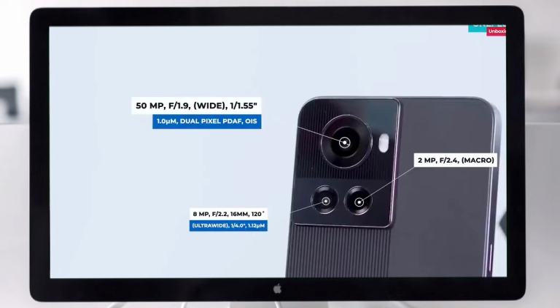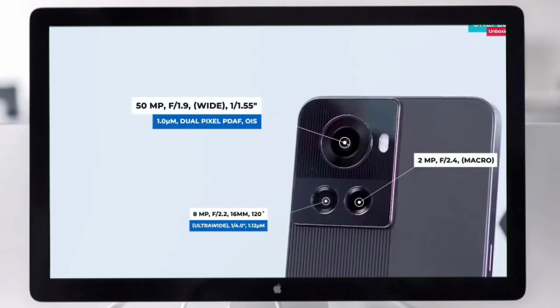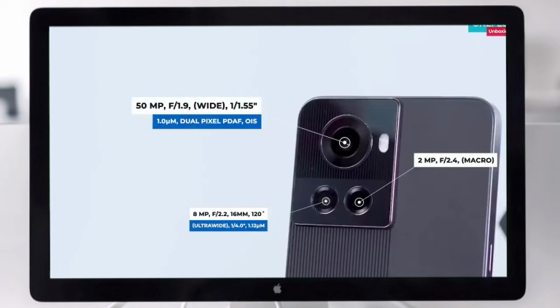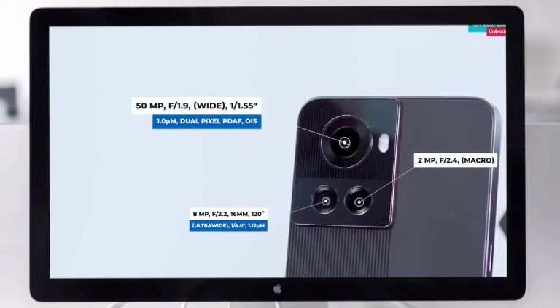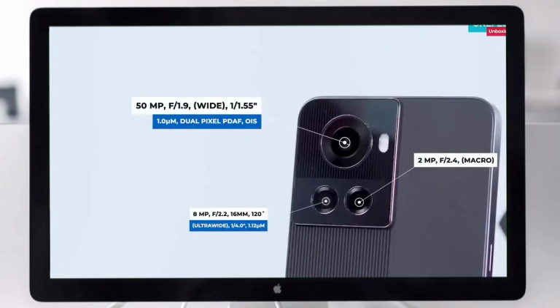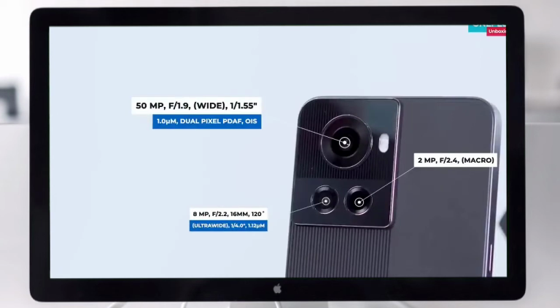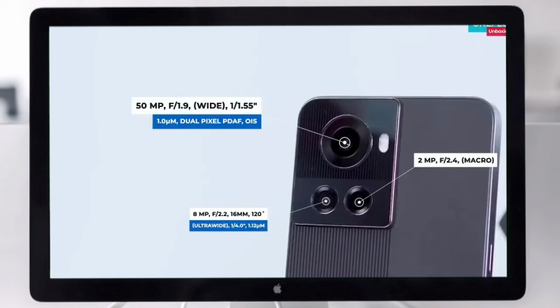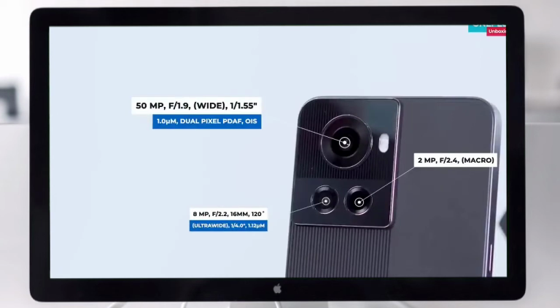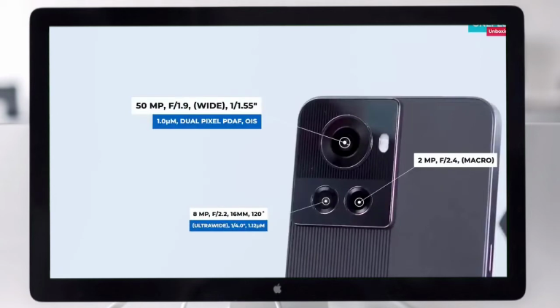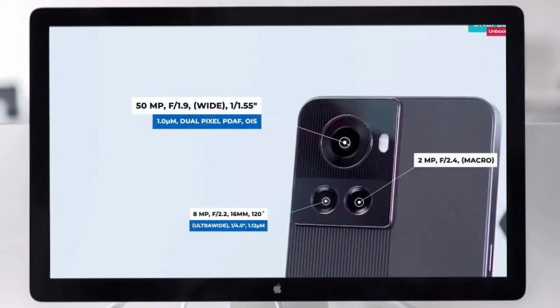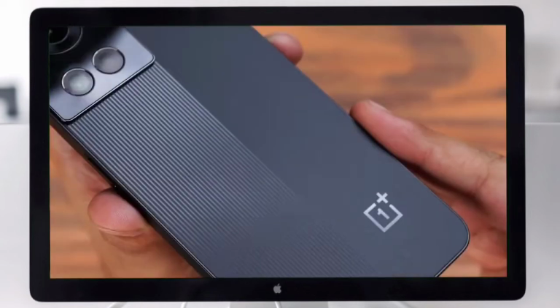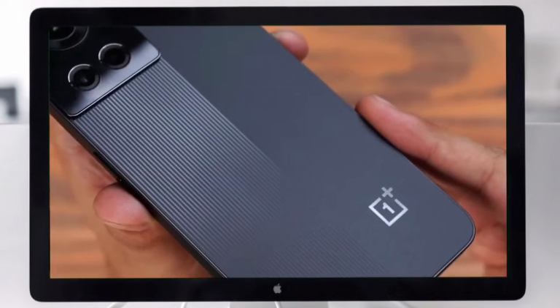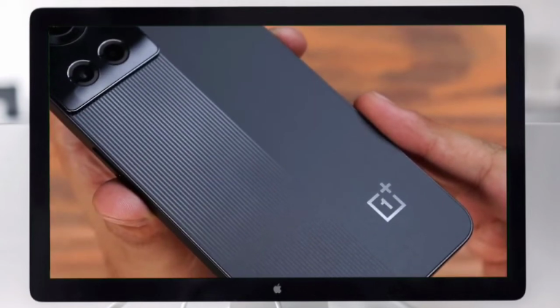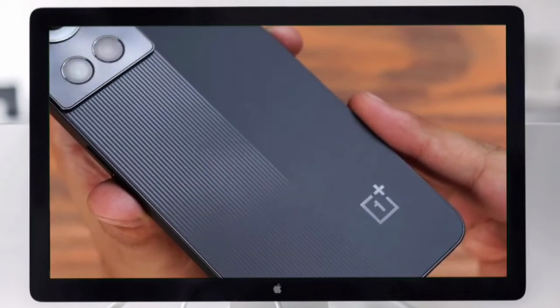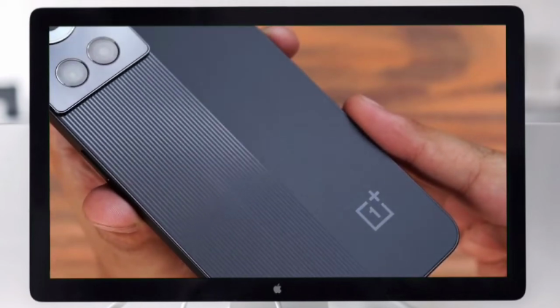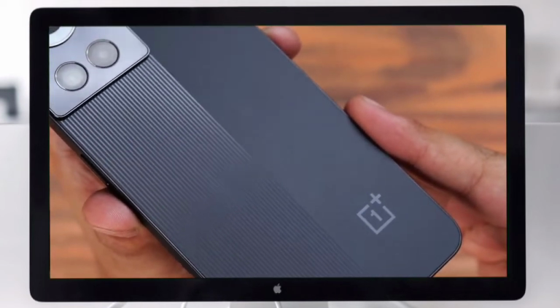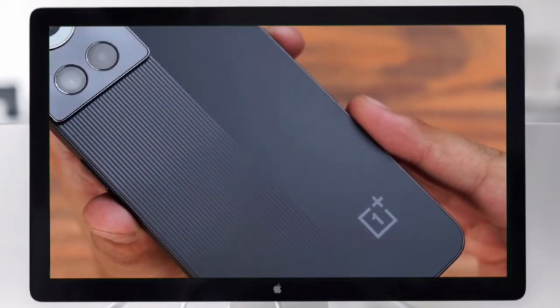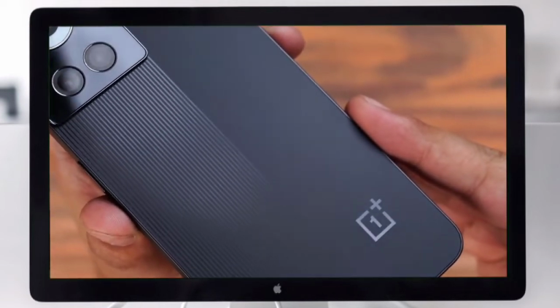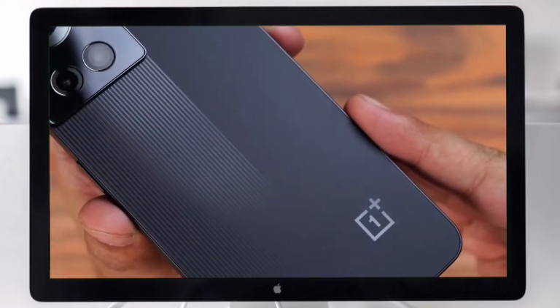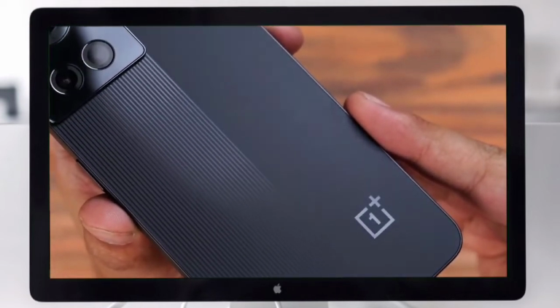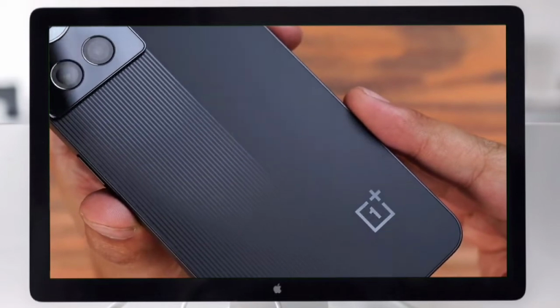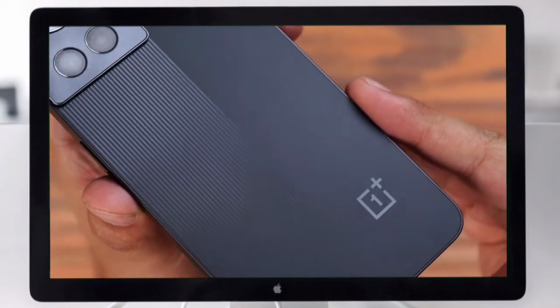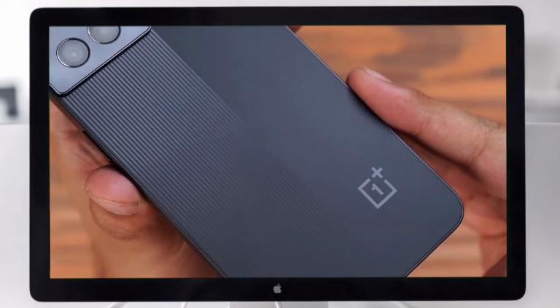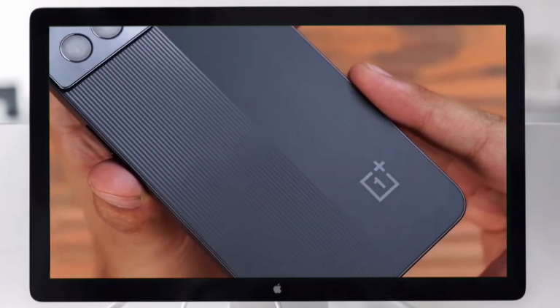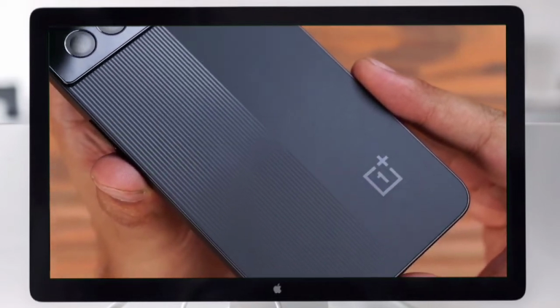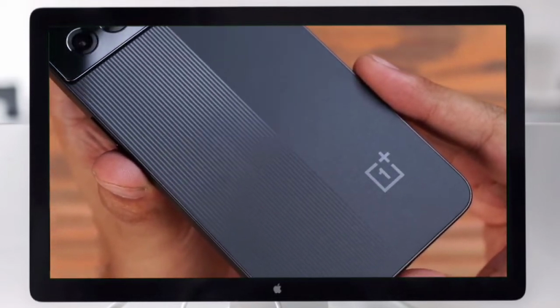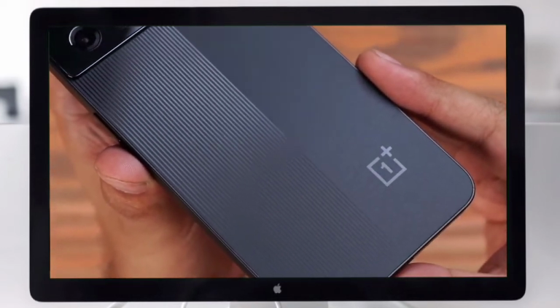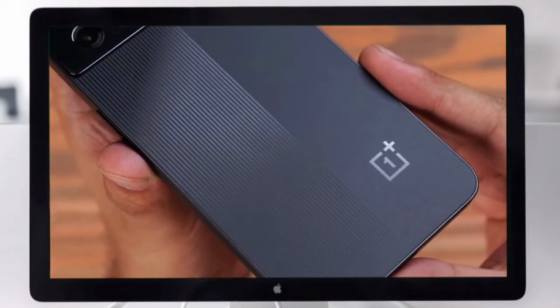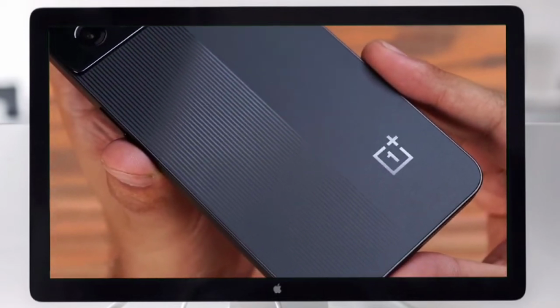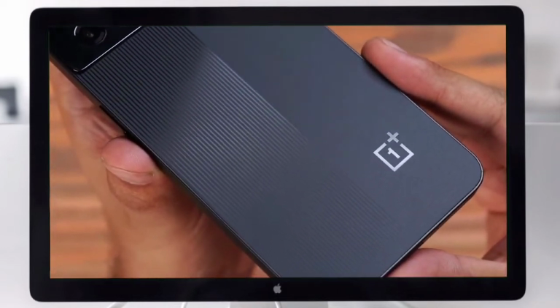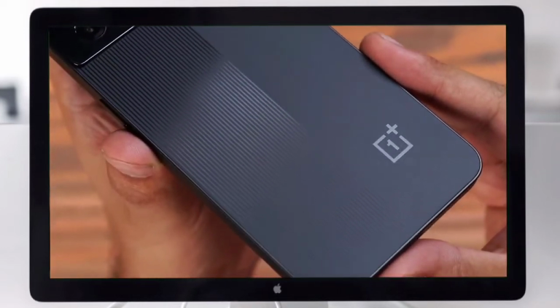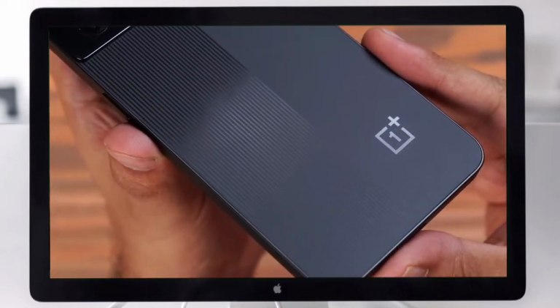The OnePlus 10R has a 16MP selfie camera. Connectivity options include 5G, 4G LTE, Wi-Fi, Bluetooth, GPS, and USB Type-C support. The phone also features a fingerprint sensor.